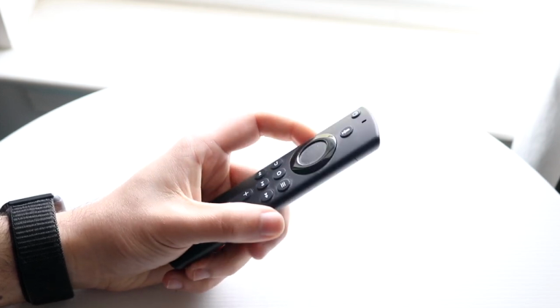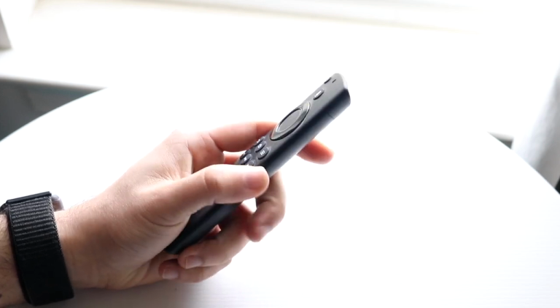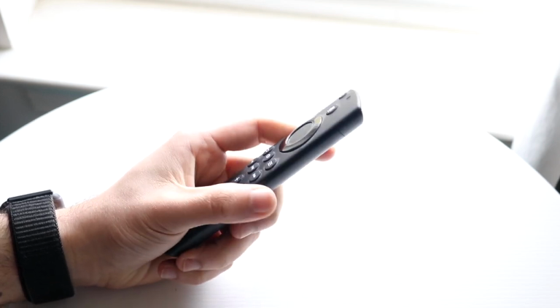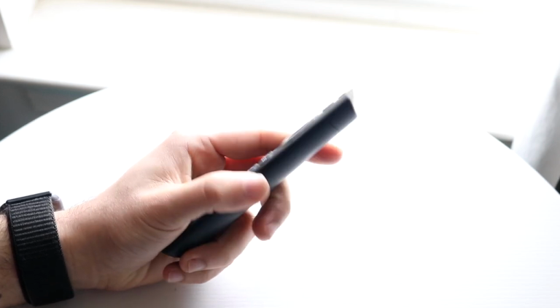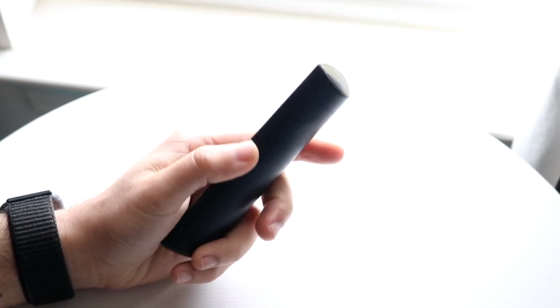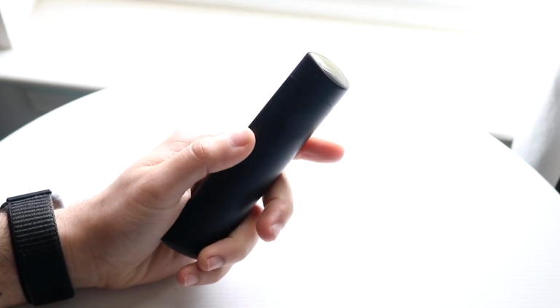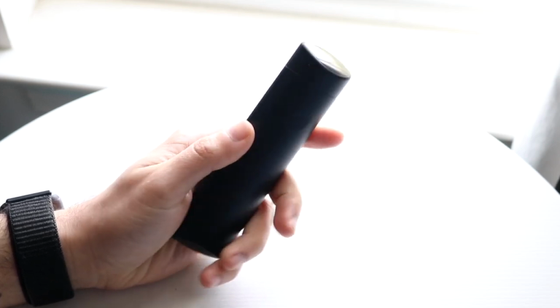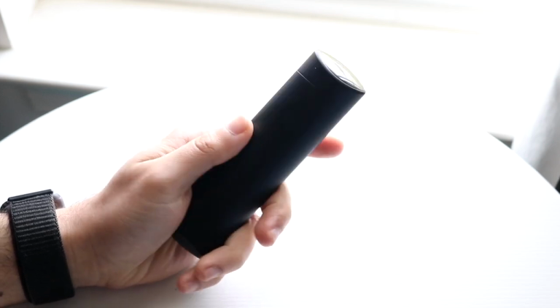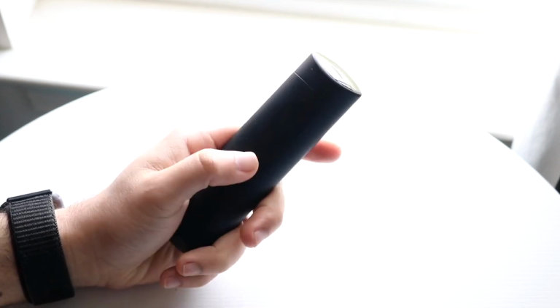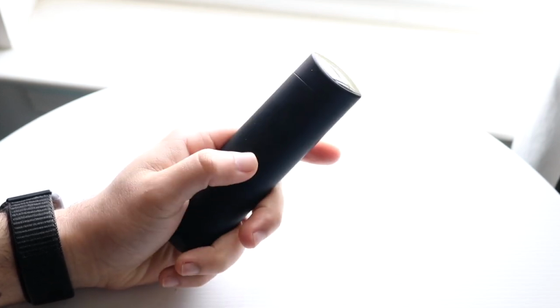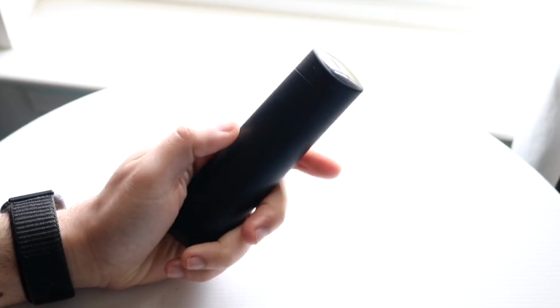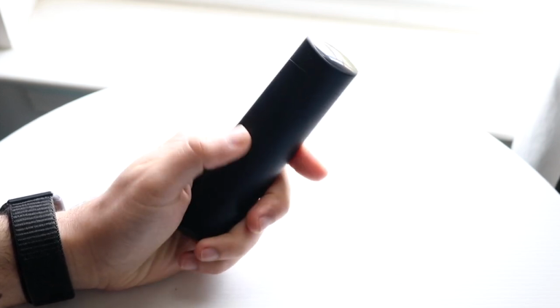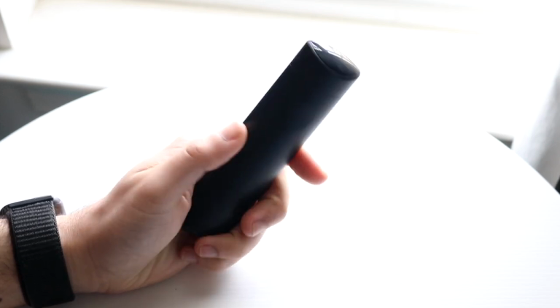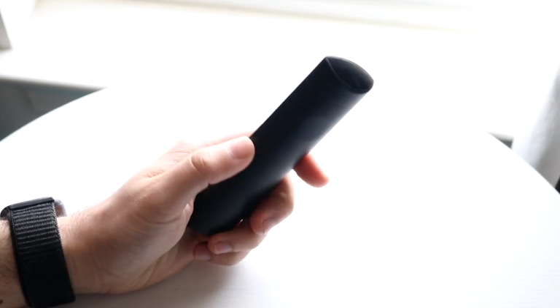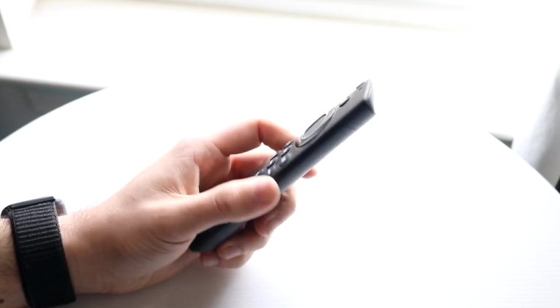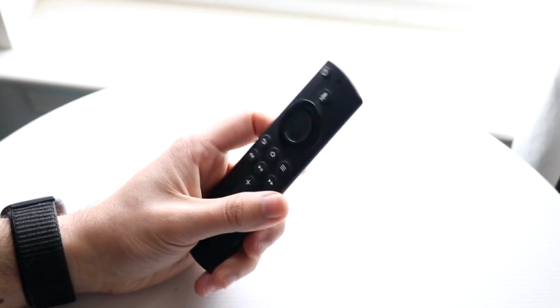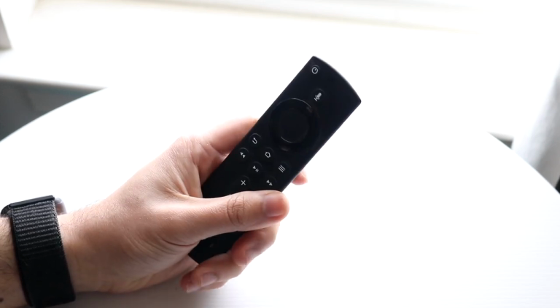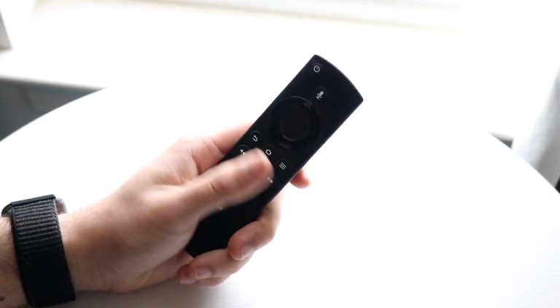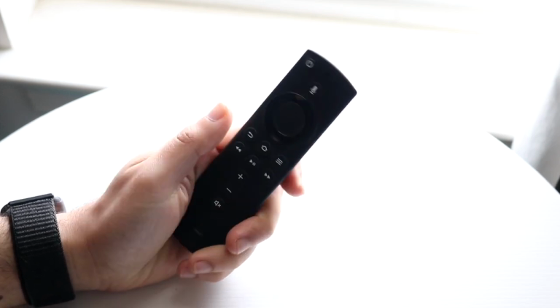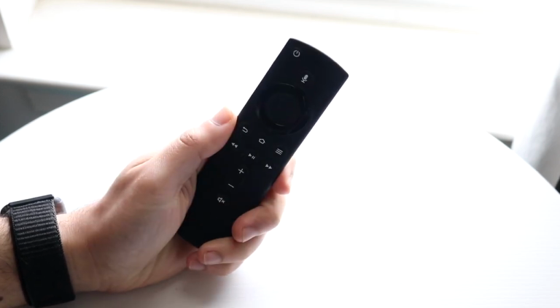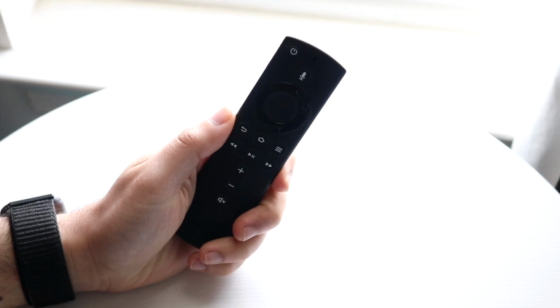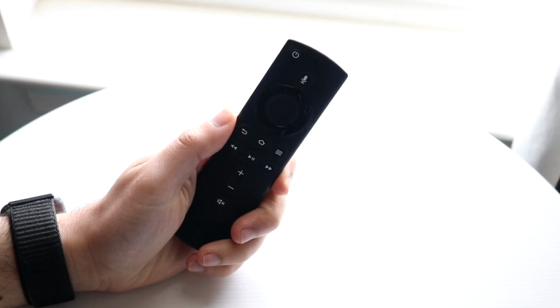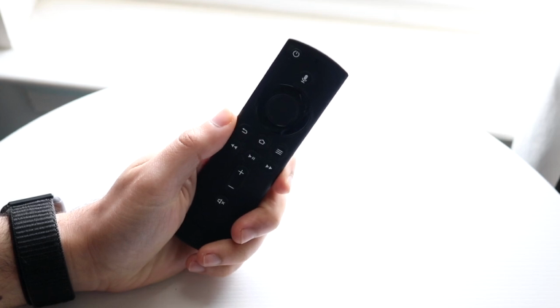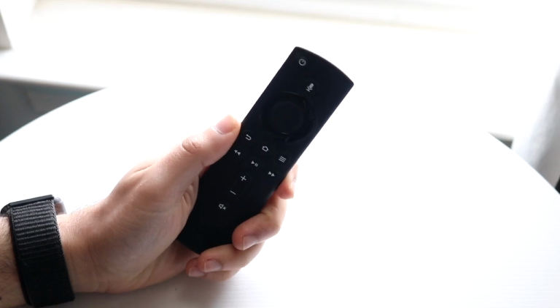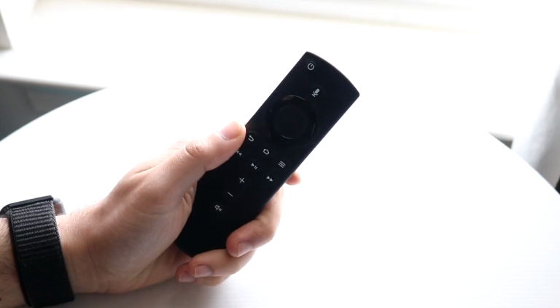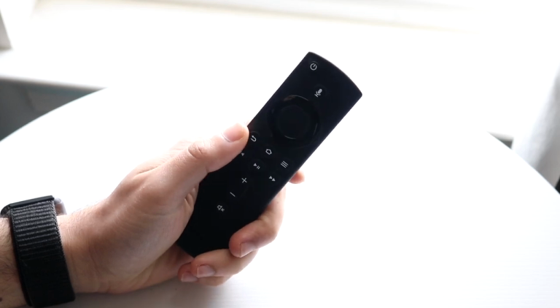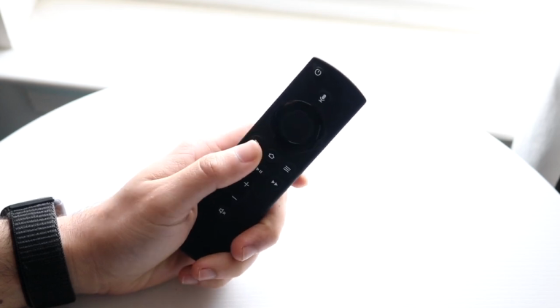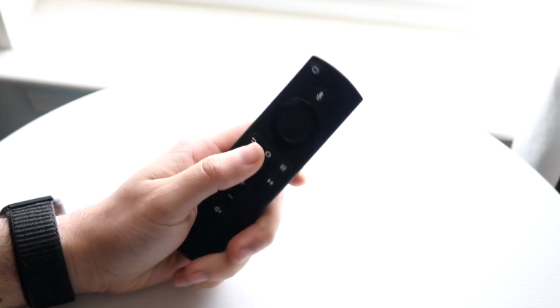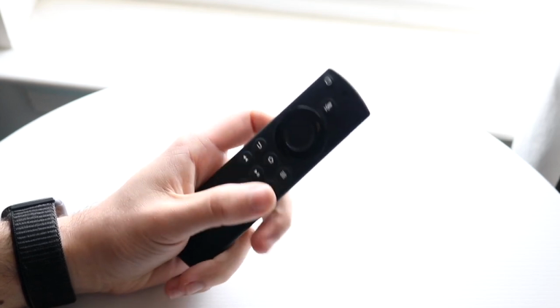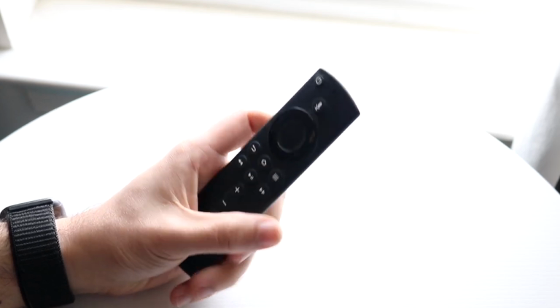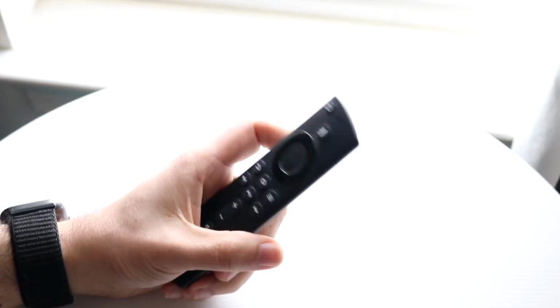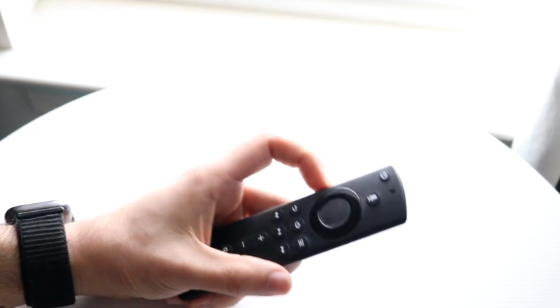If it's still not working, you can try re-pairing your controller back into your Fire Stick. That pretty much covers it.